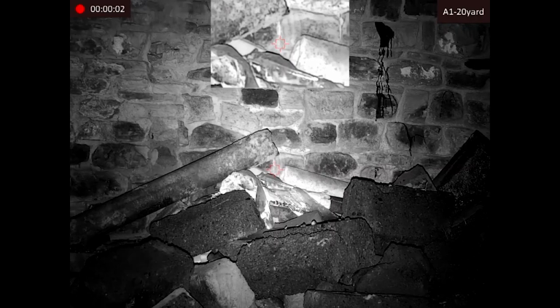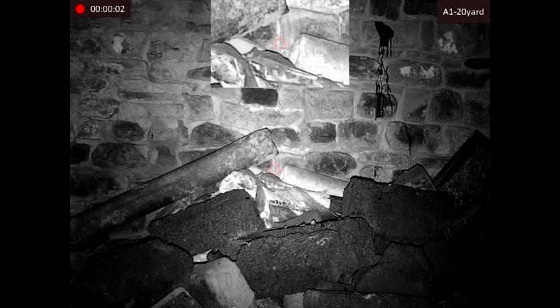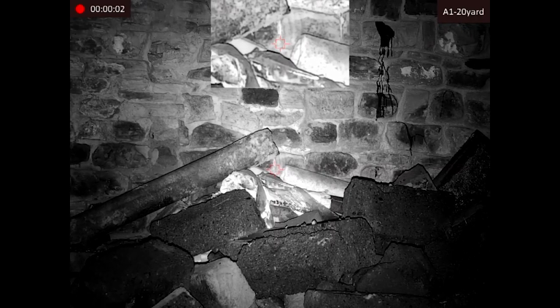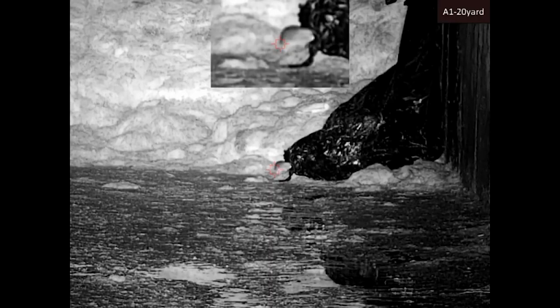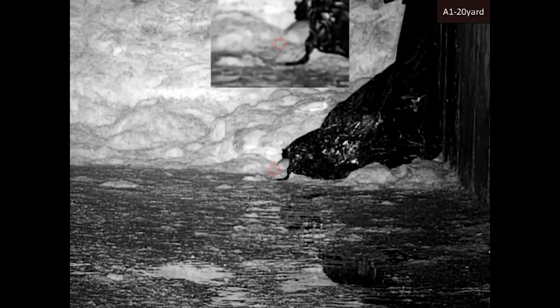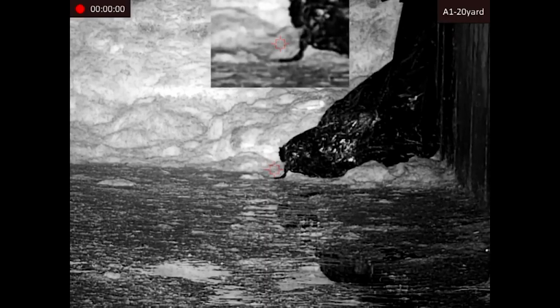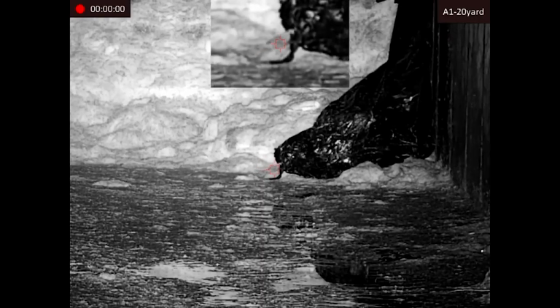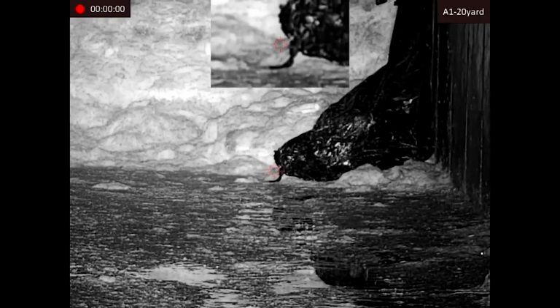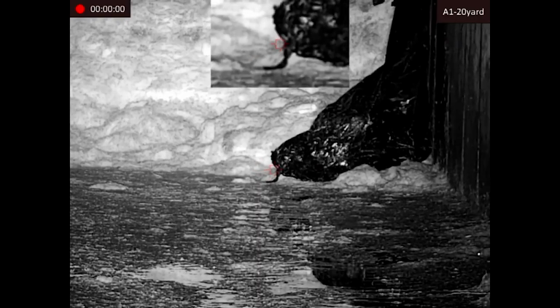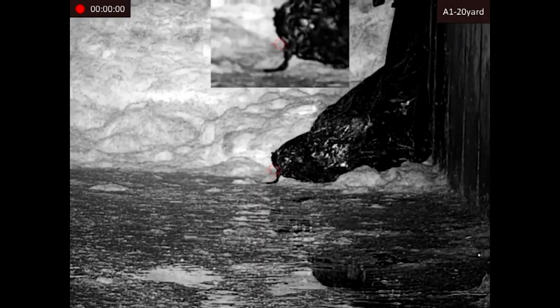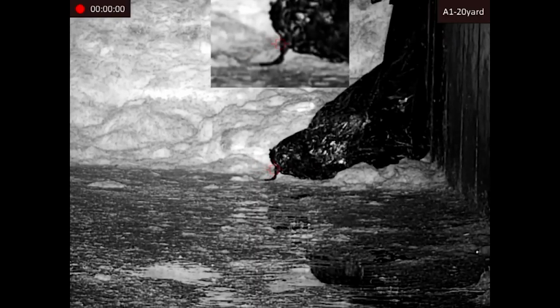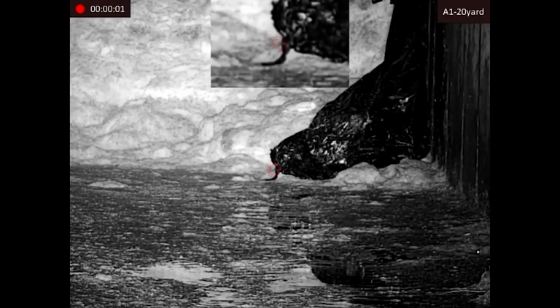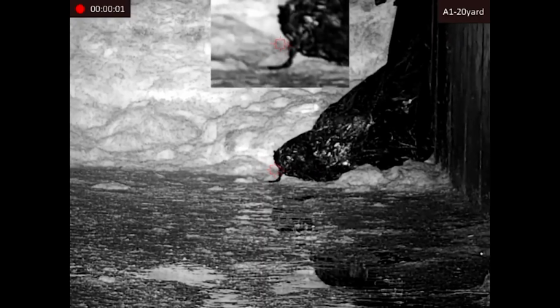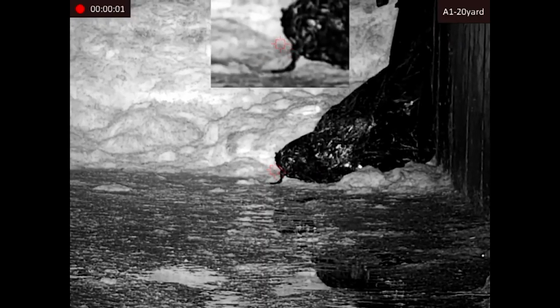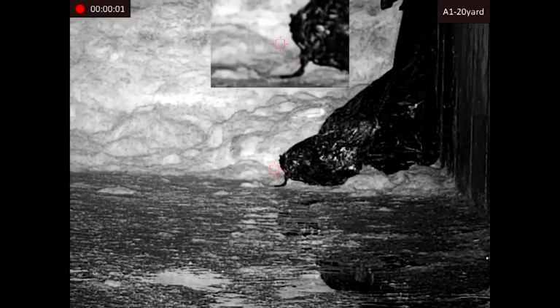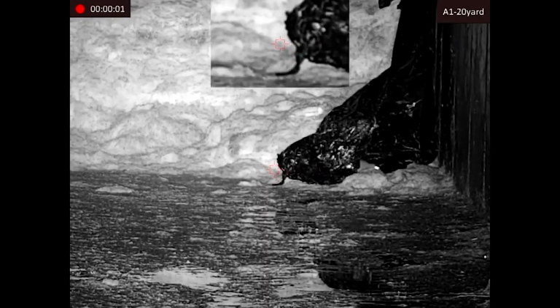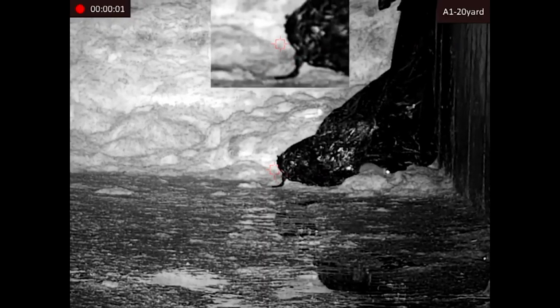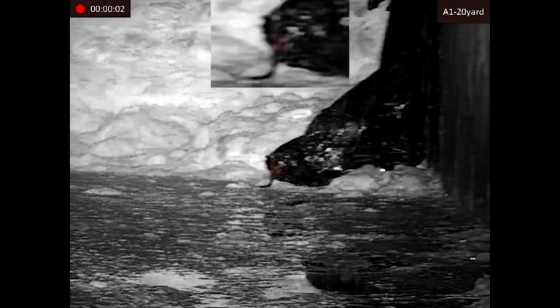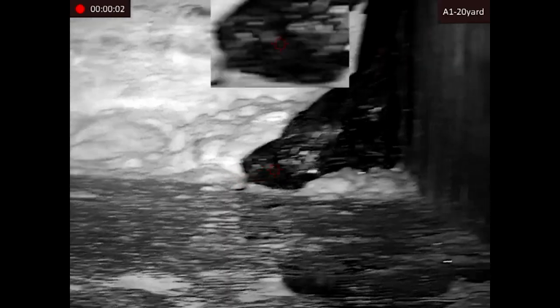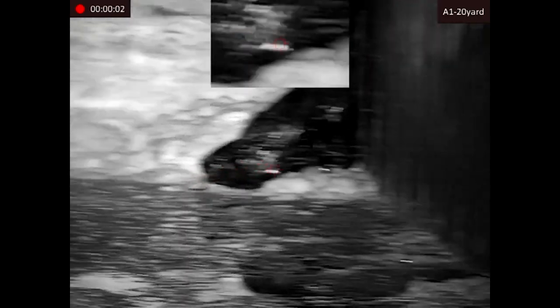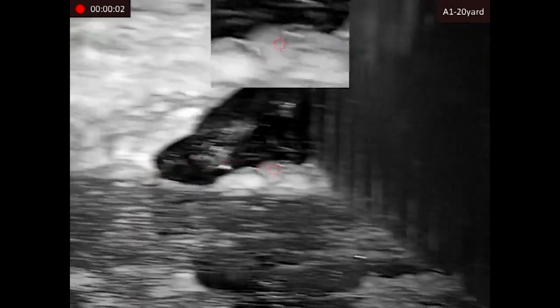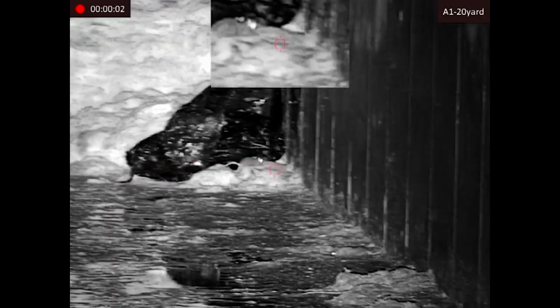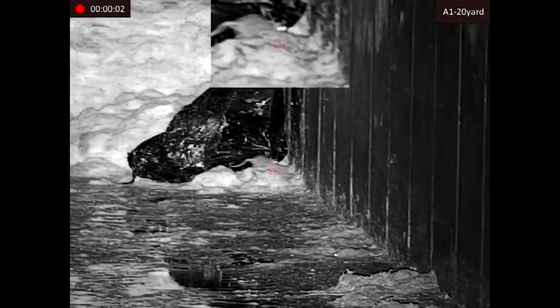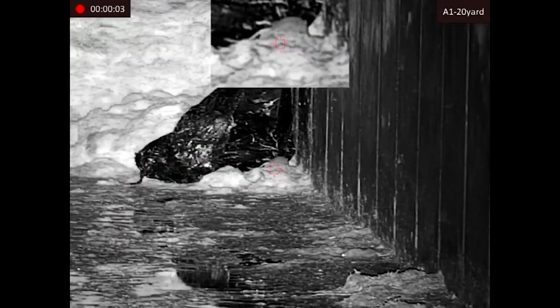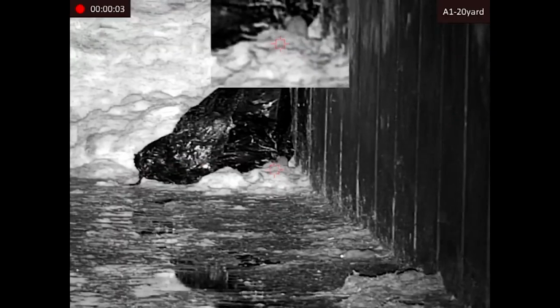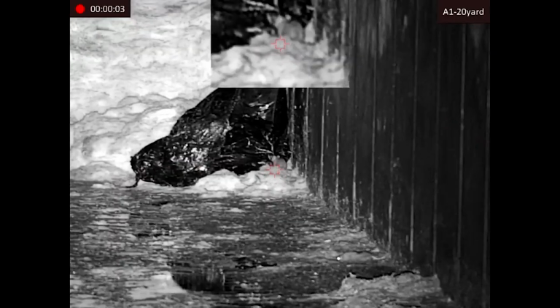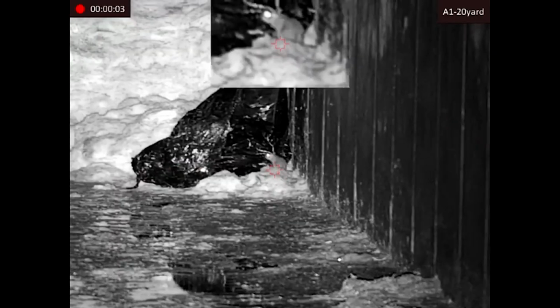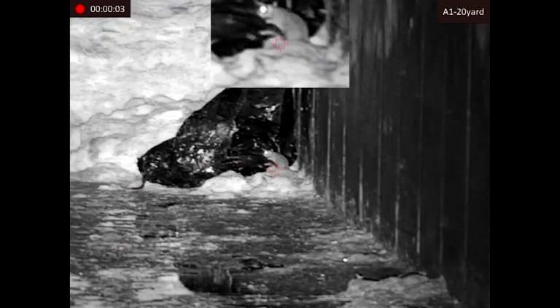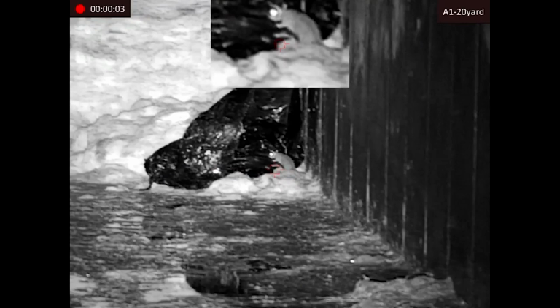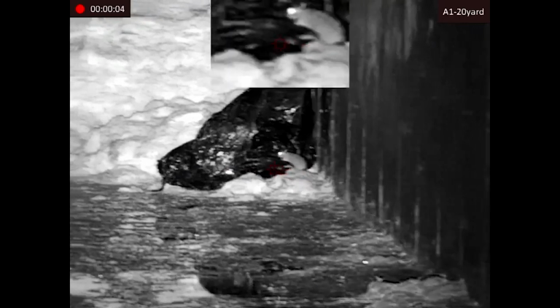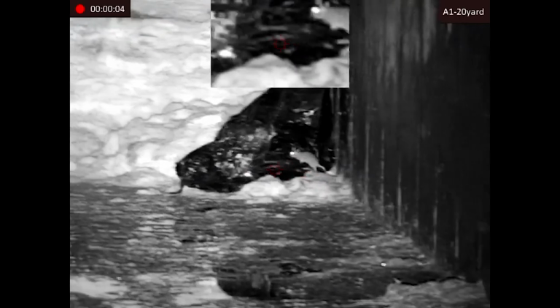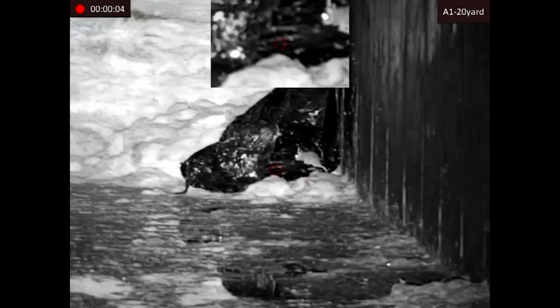These are now in stock and available at Scott Country International. Now we'll have a look at the front mounted add-on.